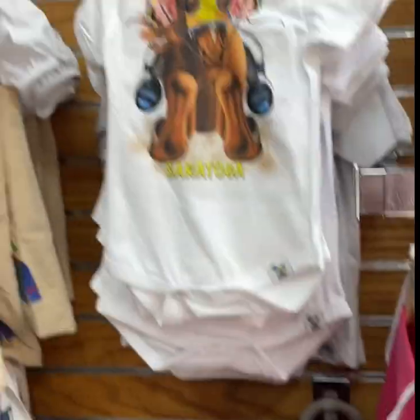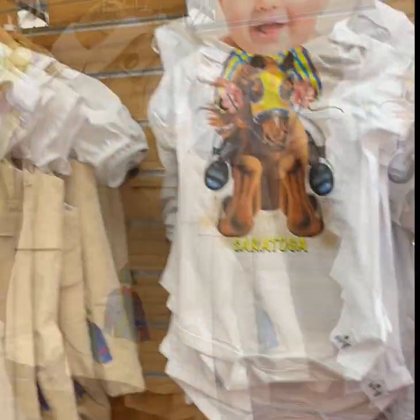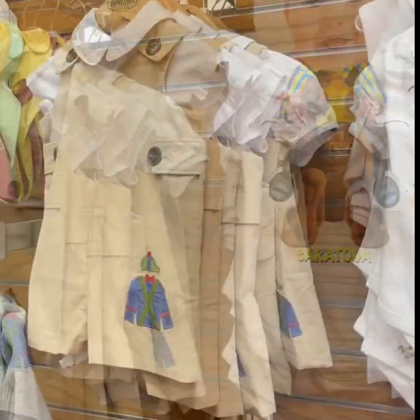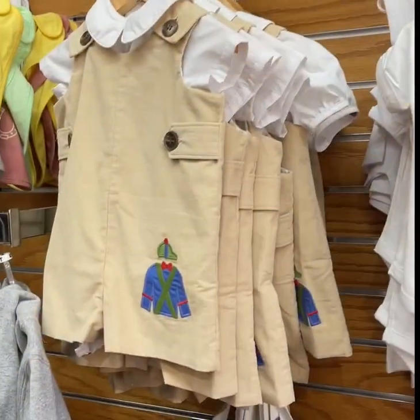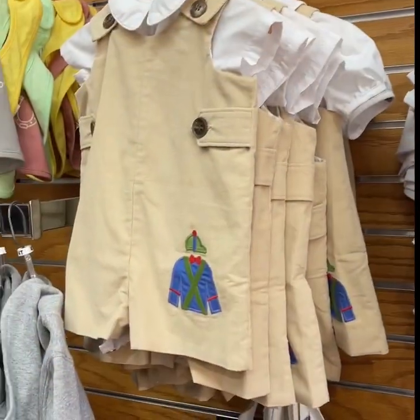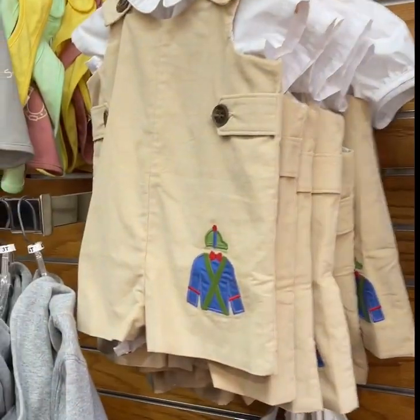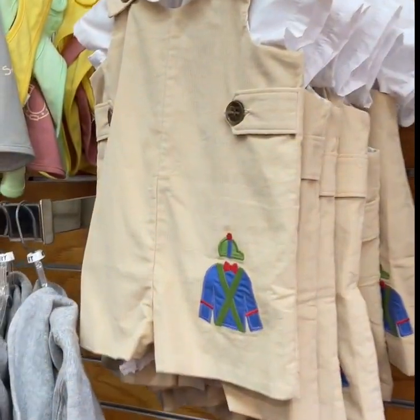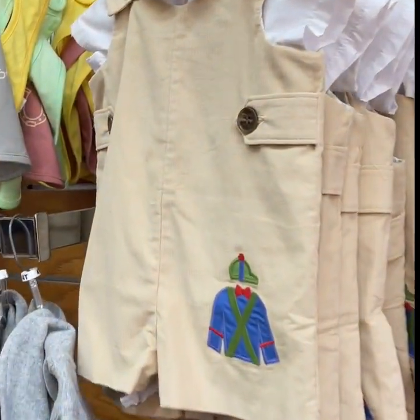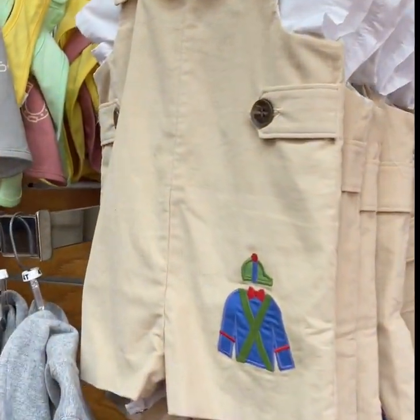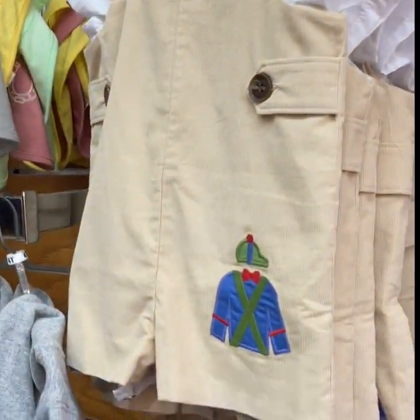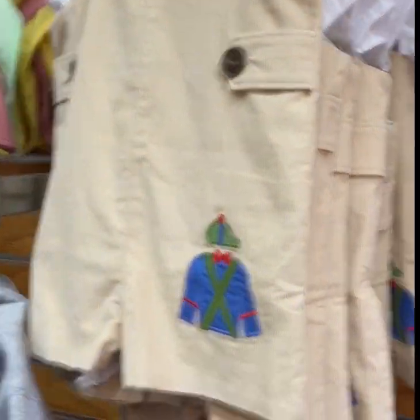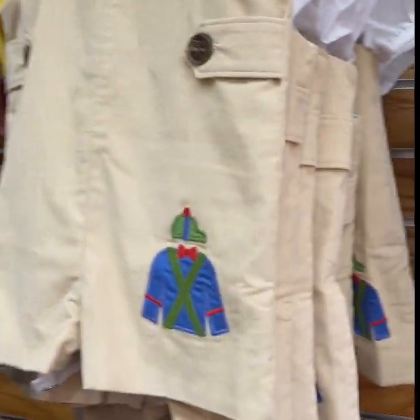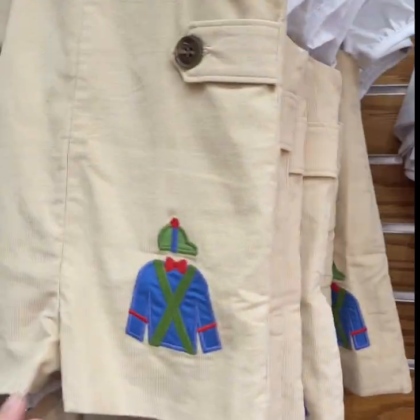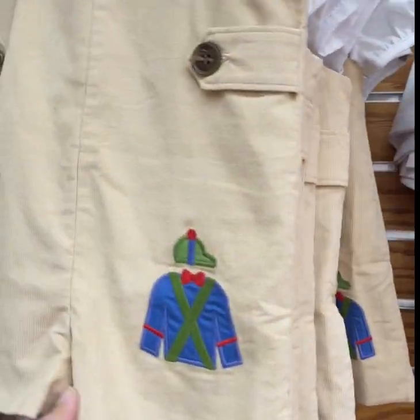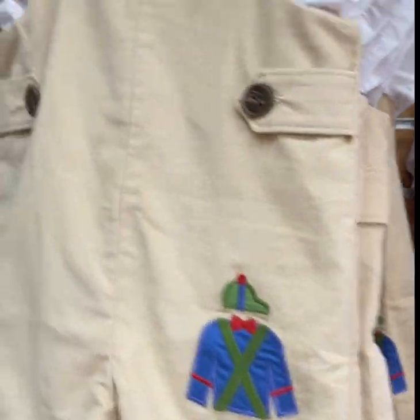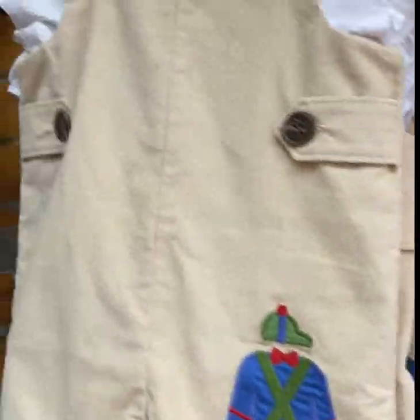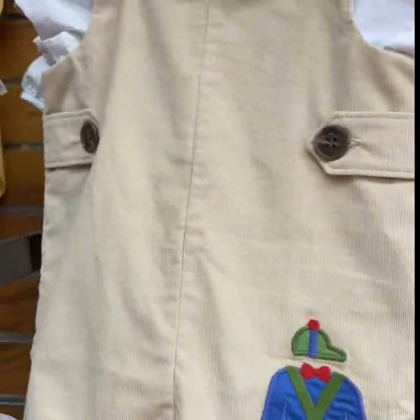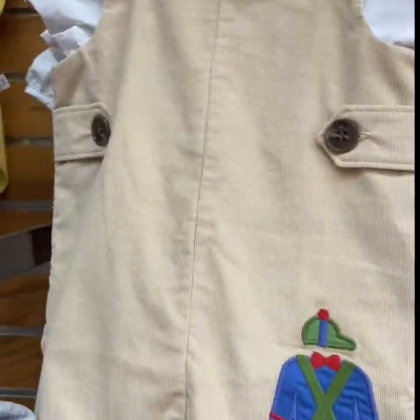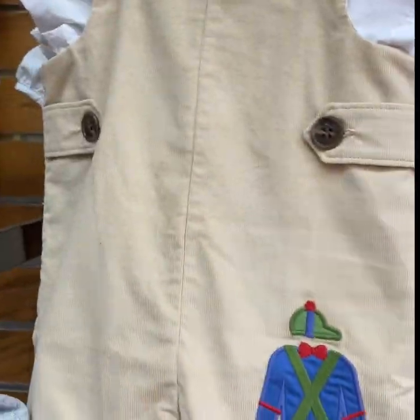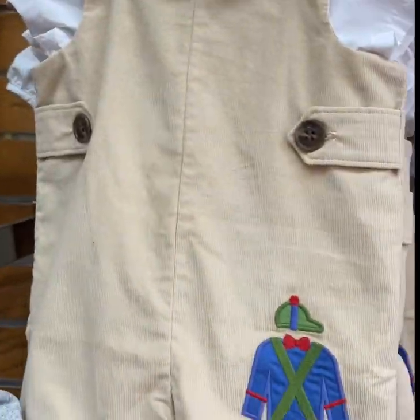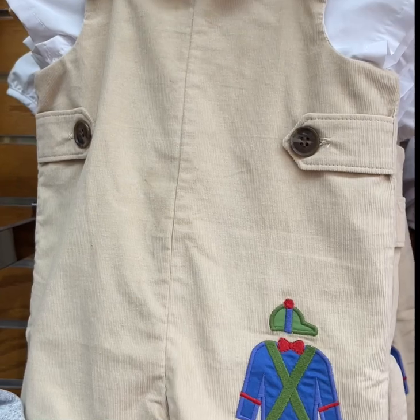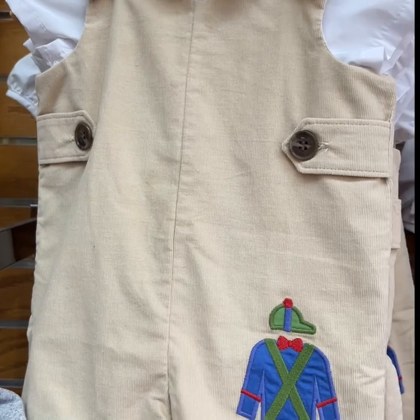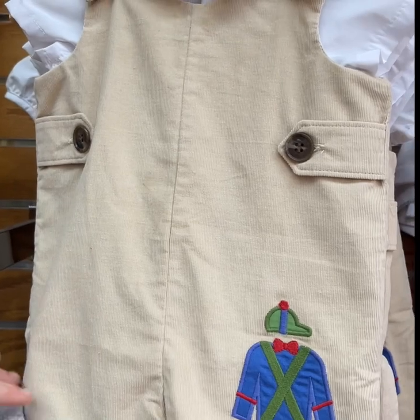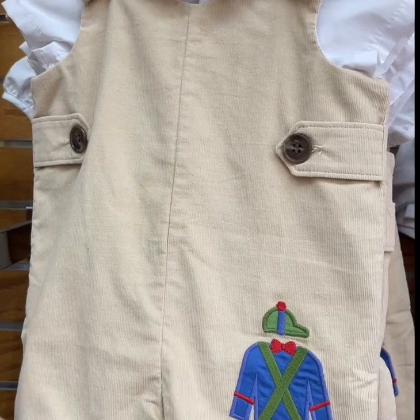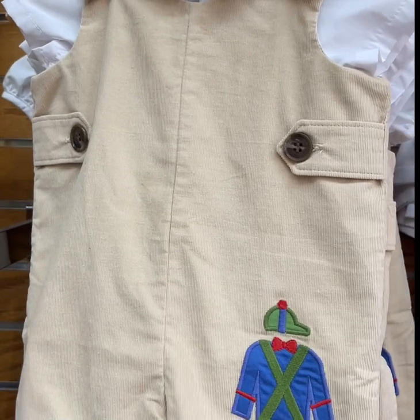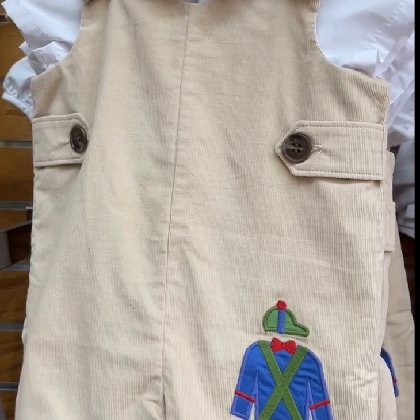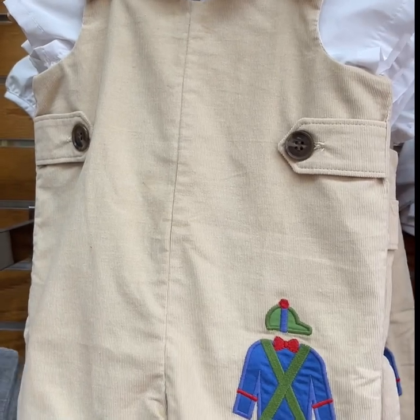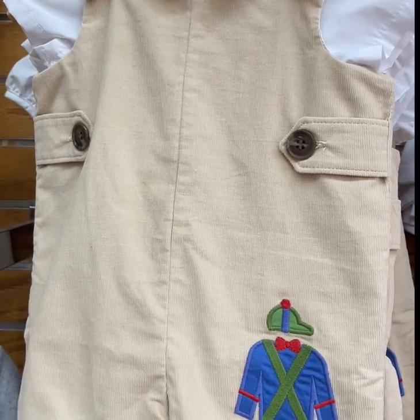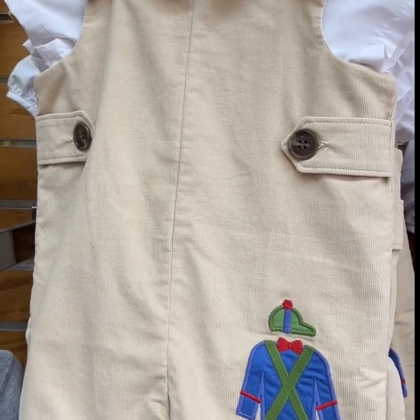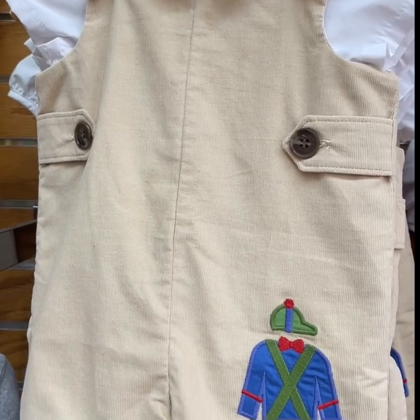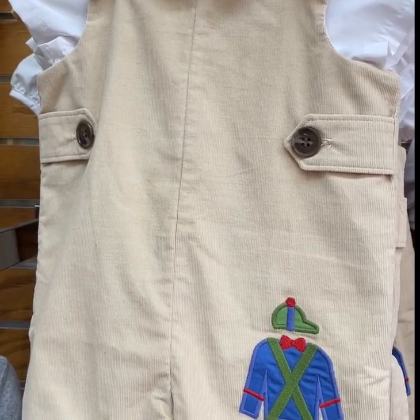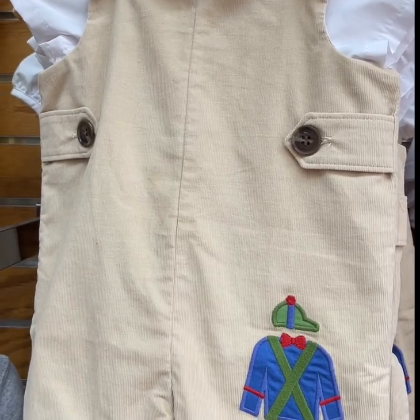This is the Beaufort bonnet, and we have those custom made for us.